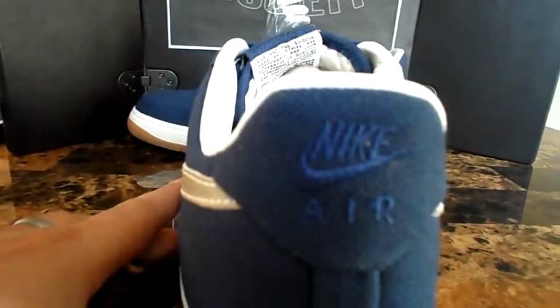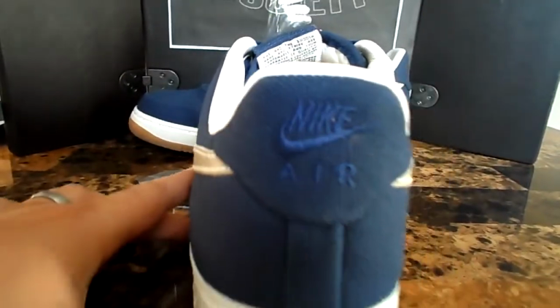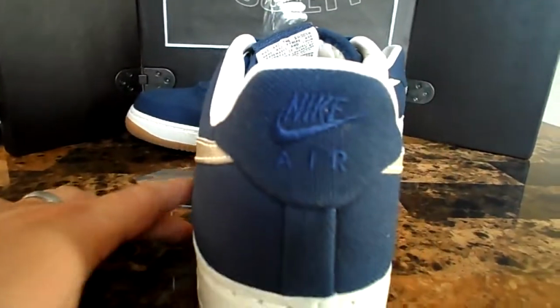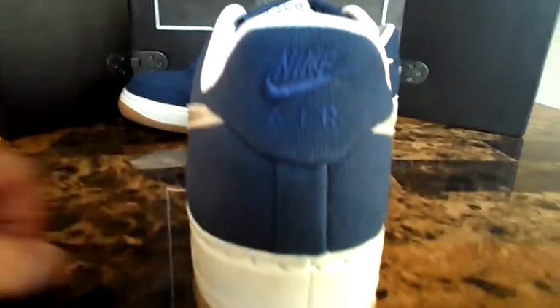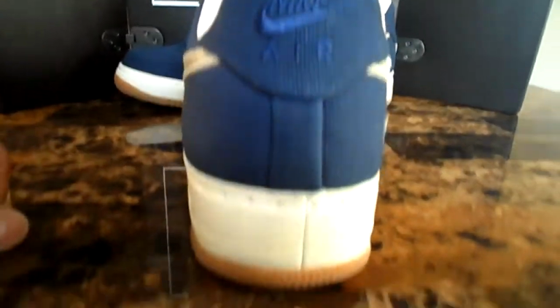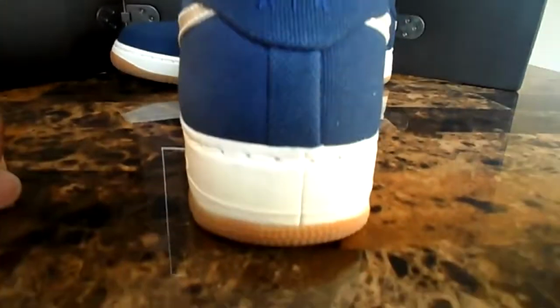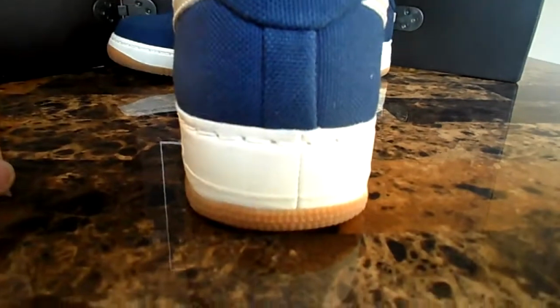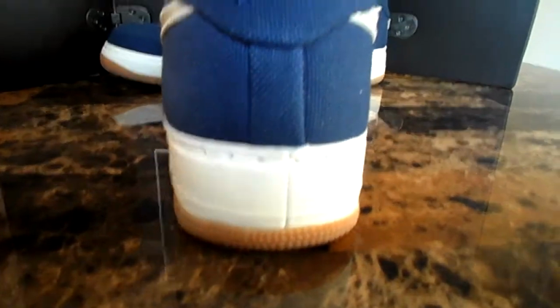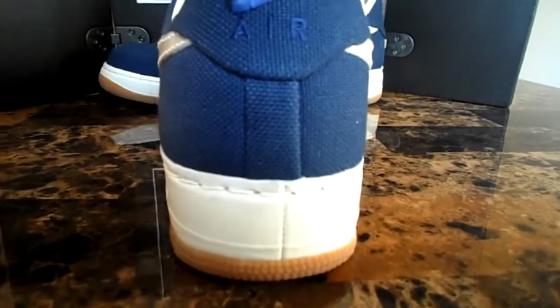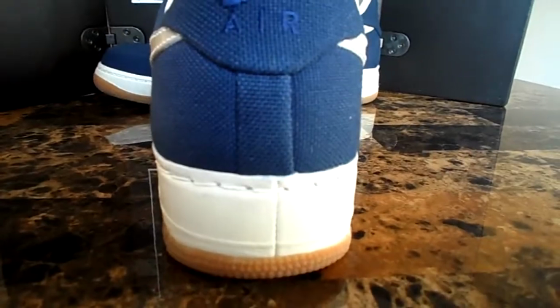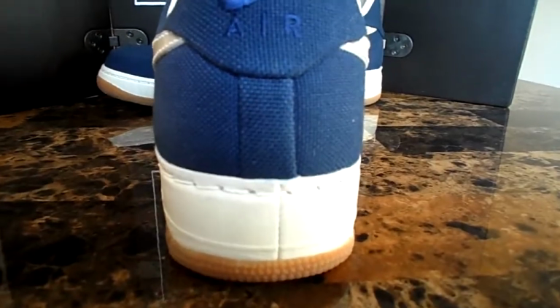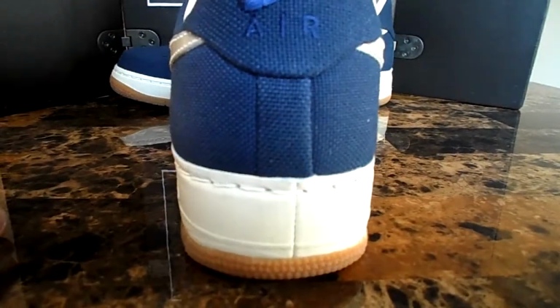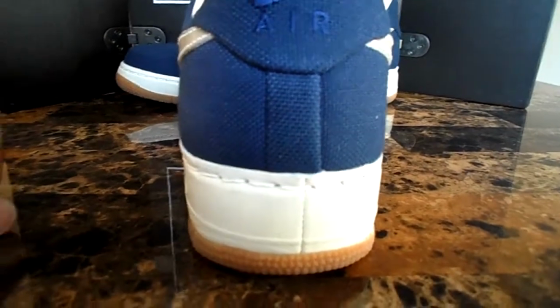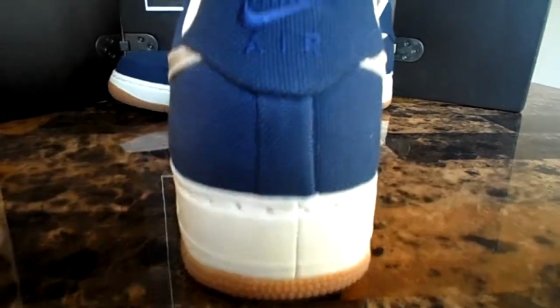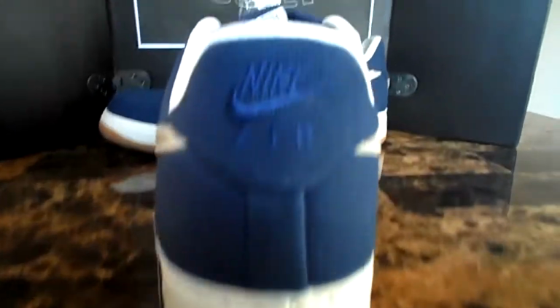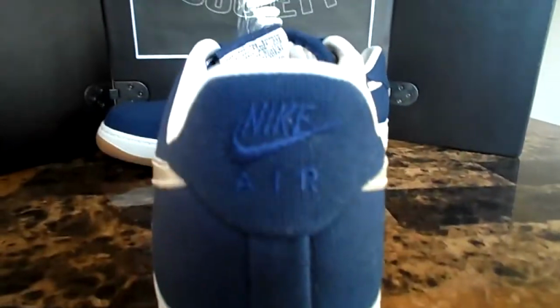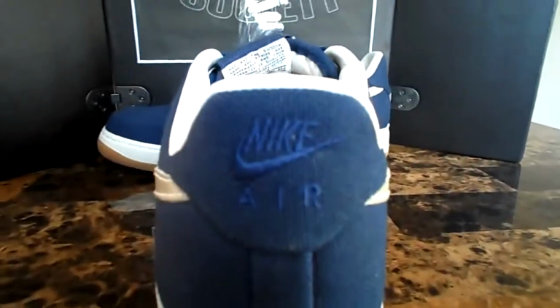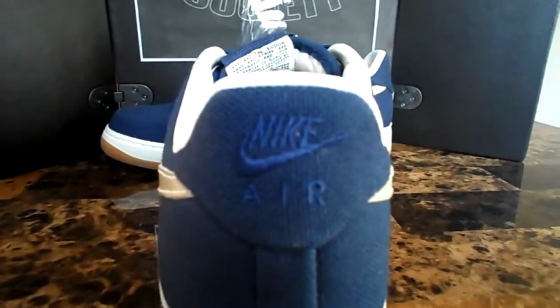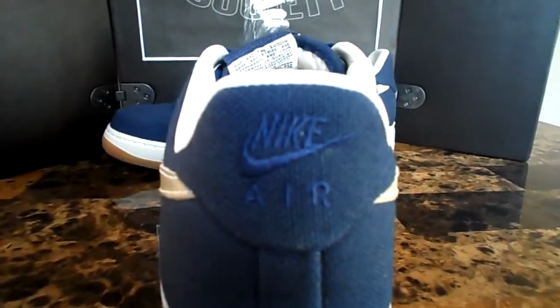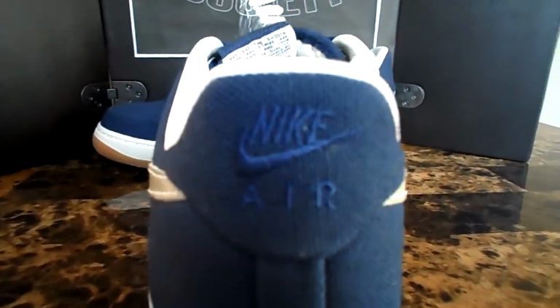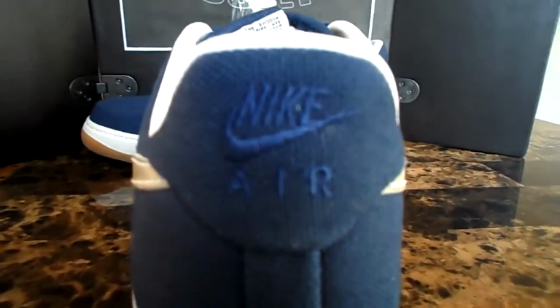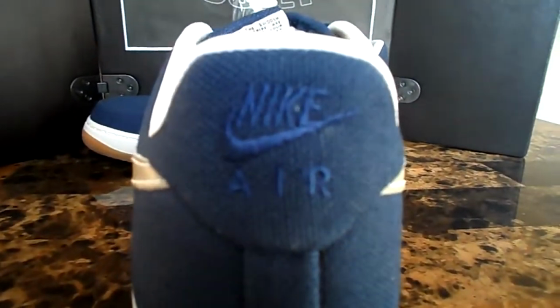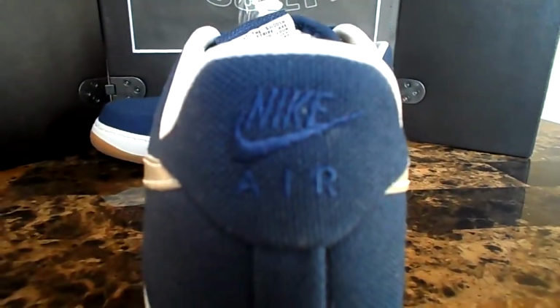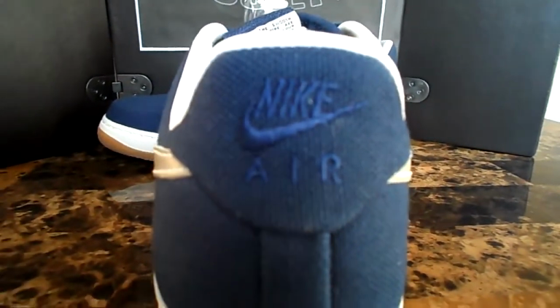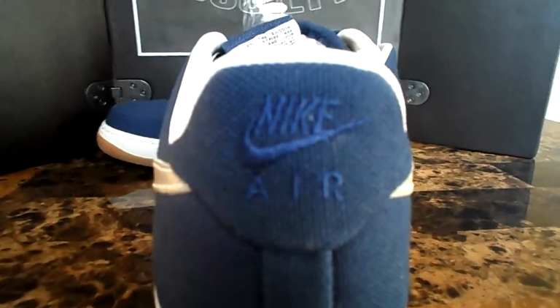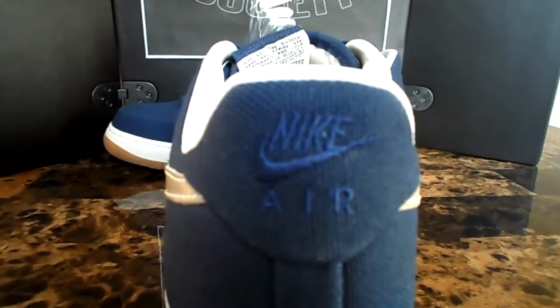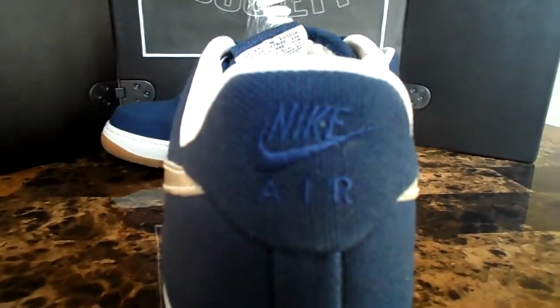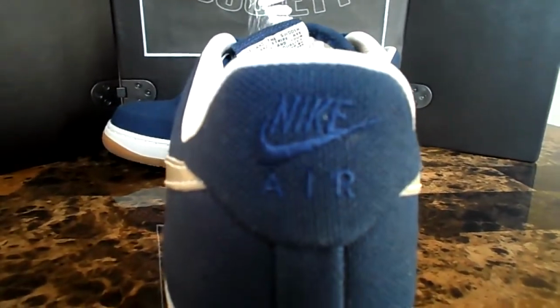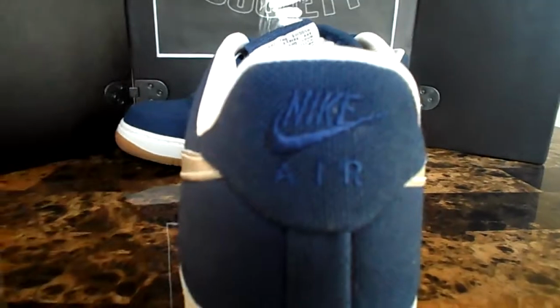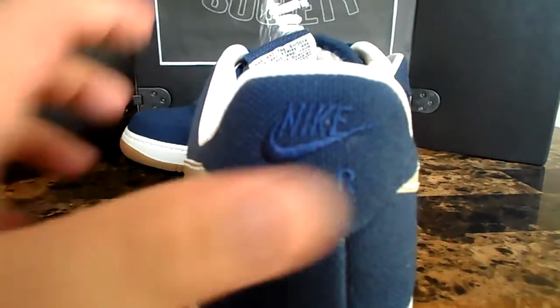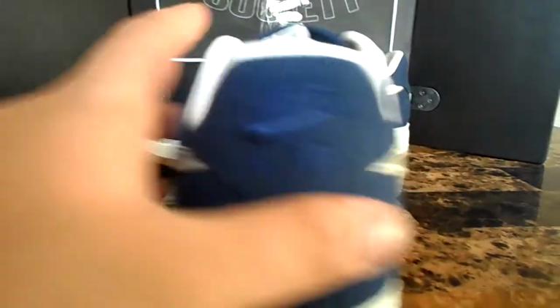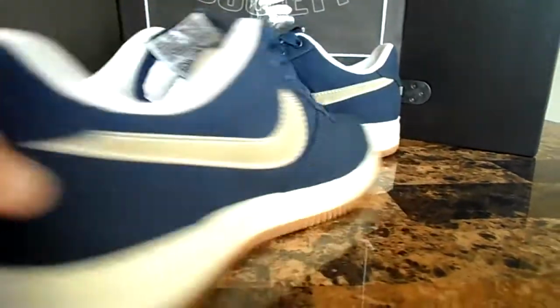Back of the shoe — you got your gum, your white leather, and then you got Nike Air in blue stitched in right there.